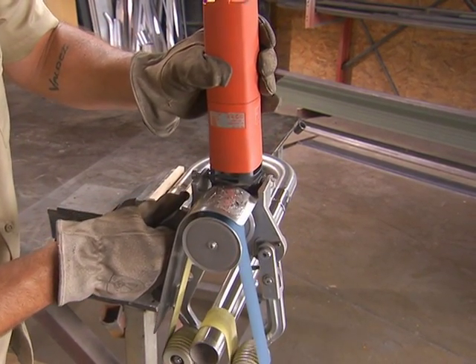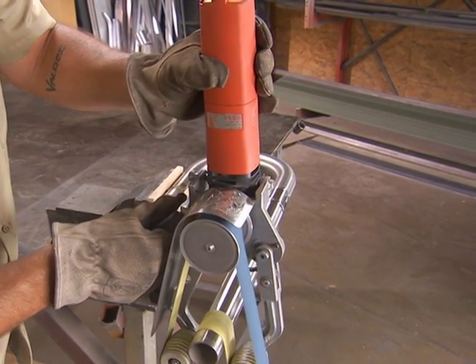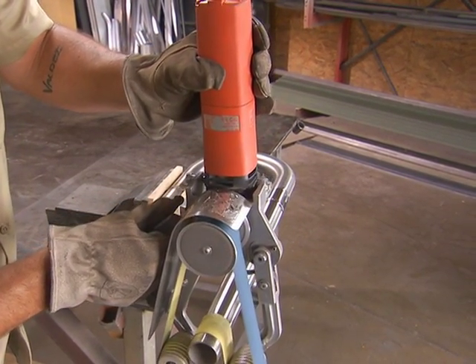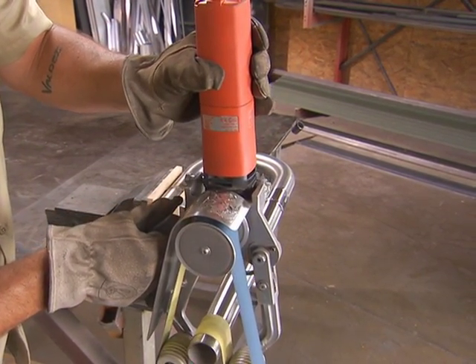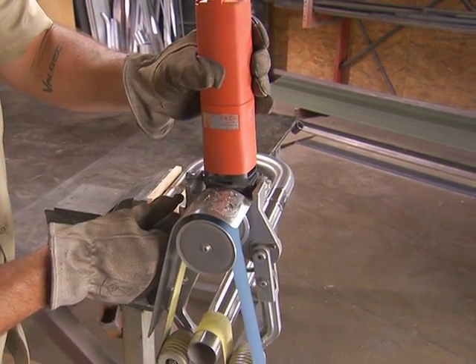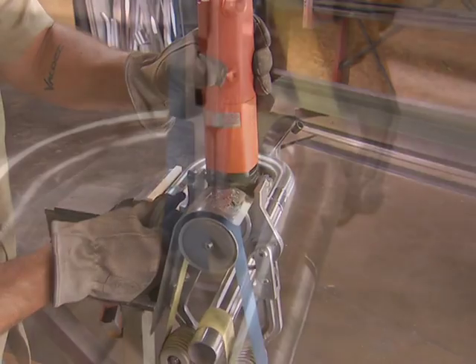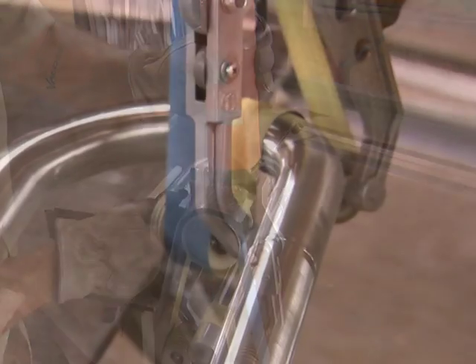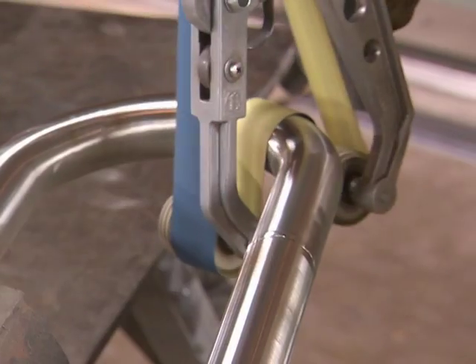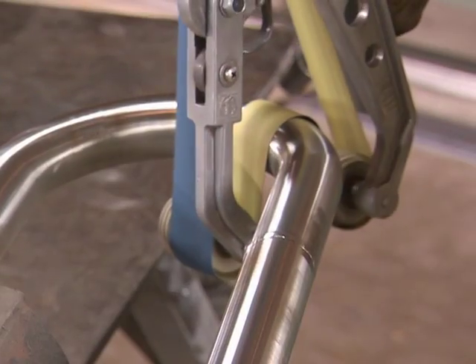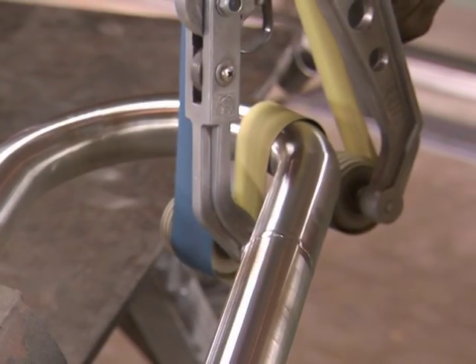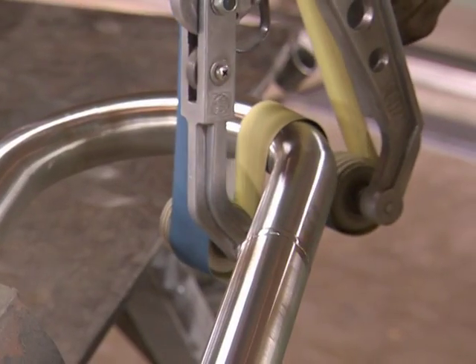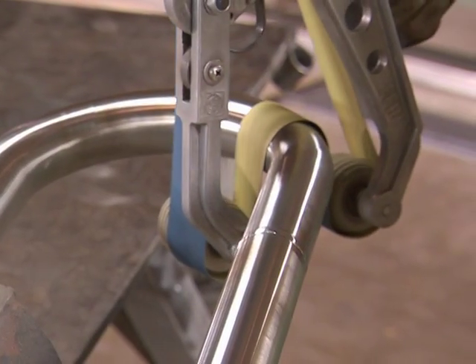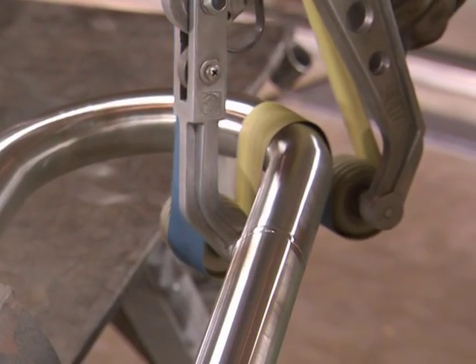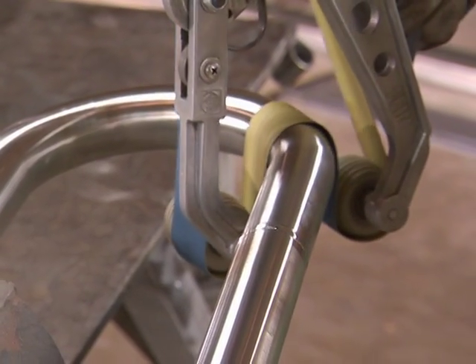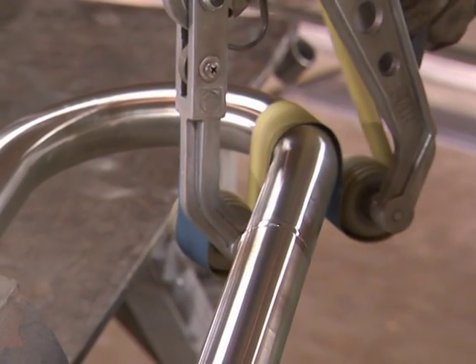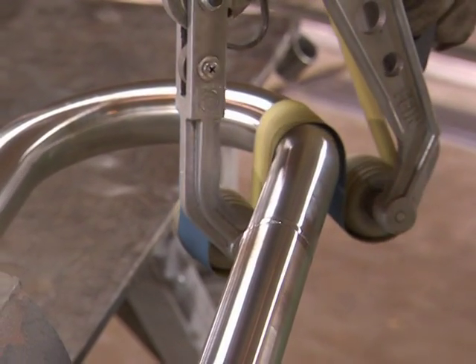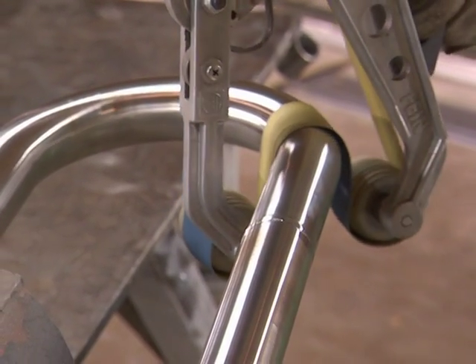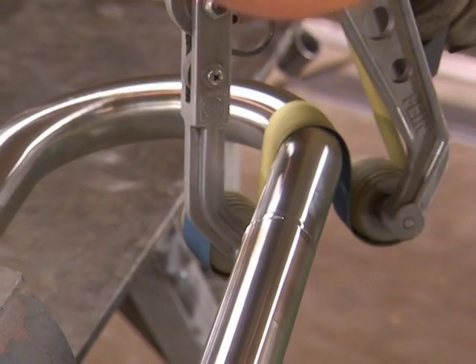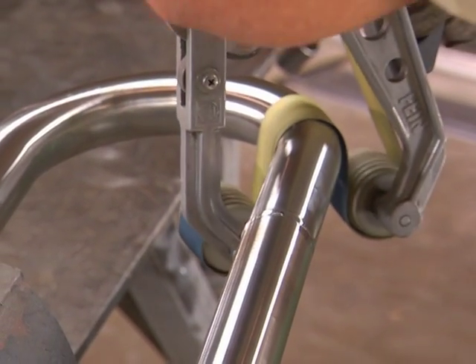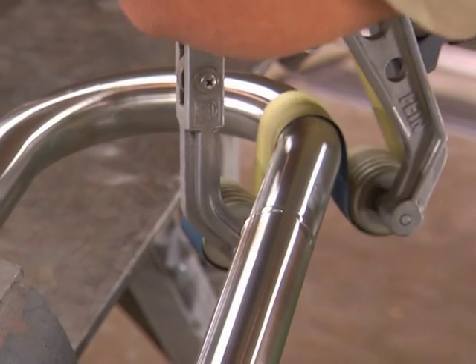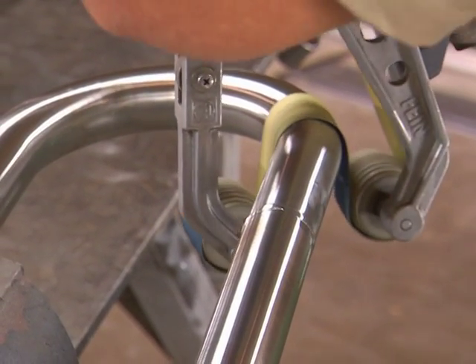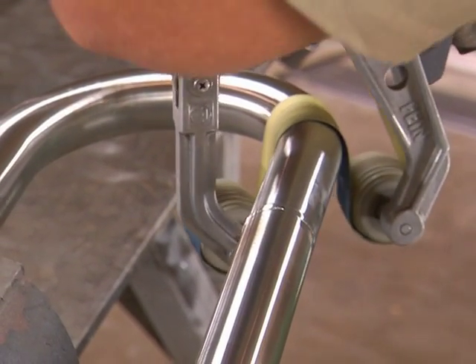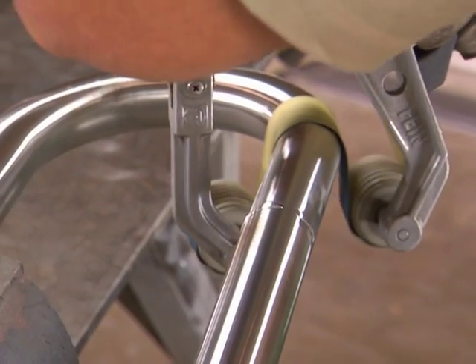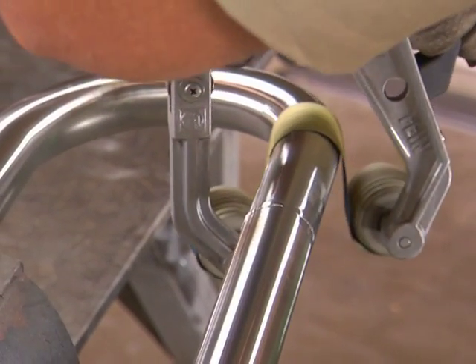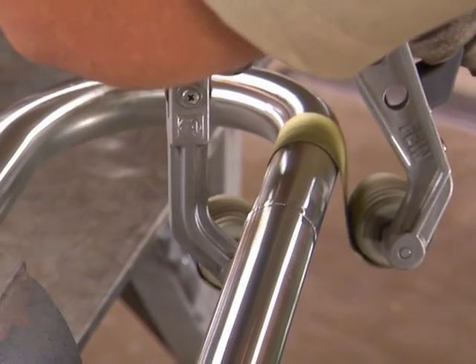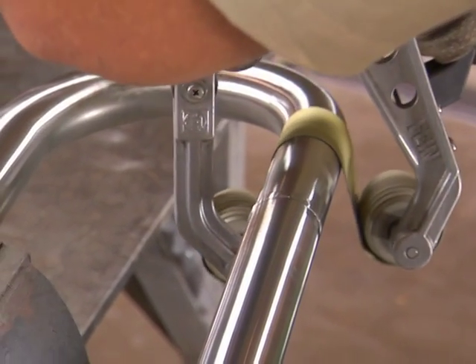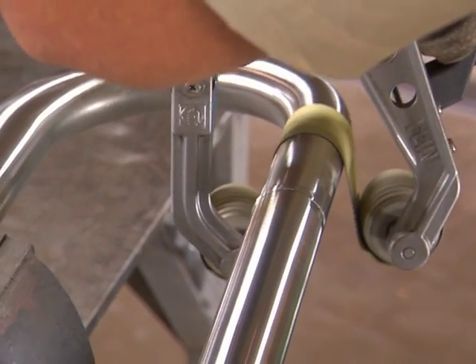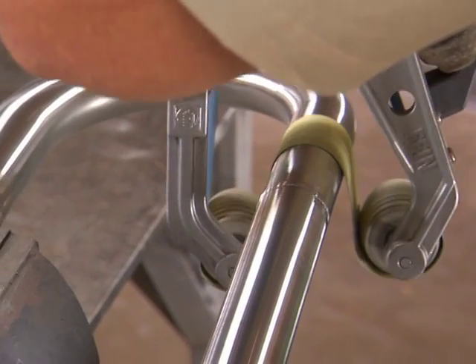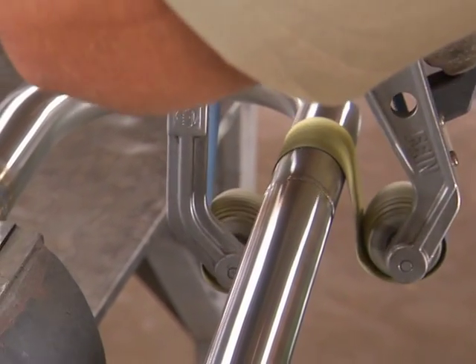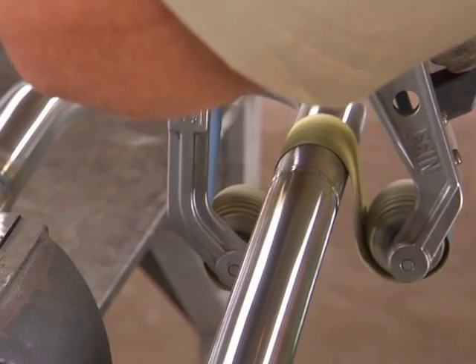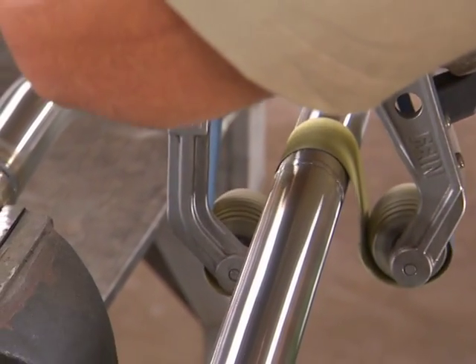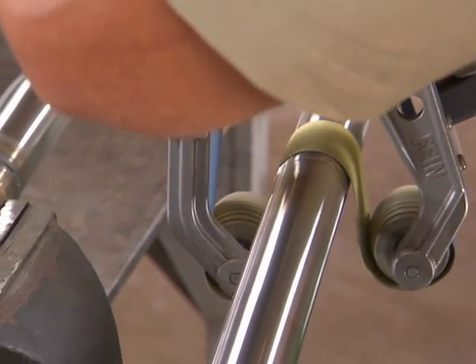Flexible grinding belts can form themselves perfectly, even on sharp pipe curves, producing seamless surfaces.